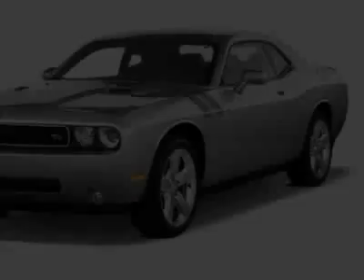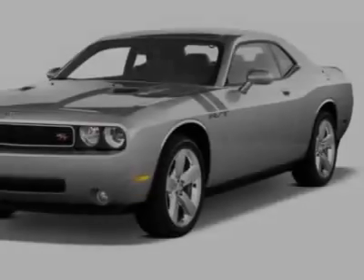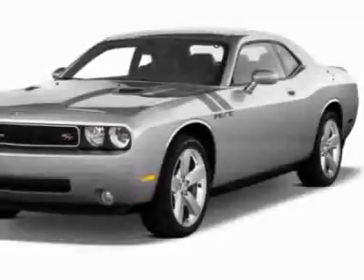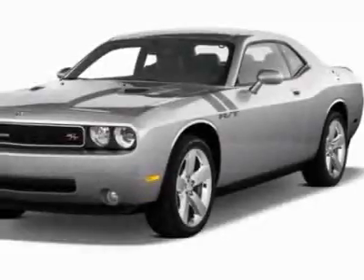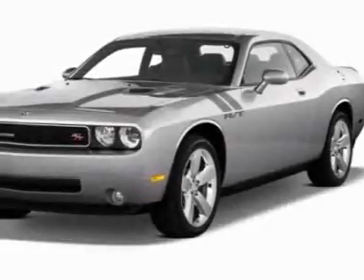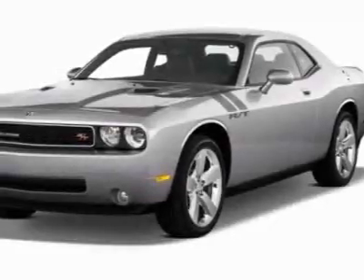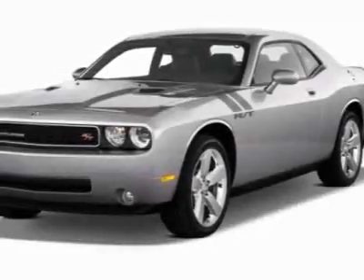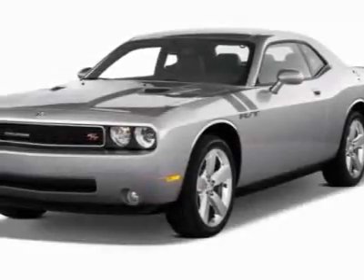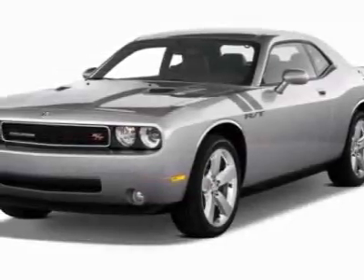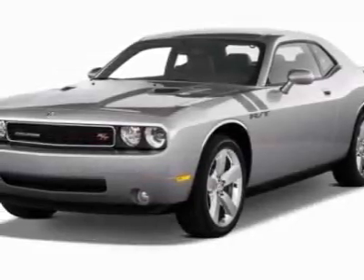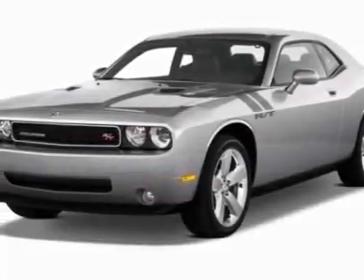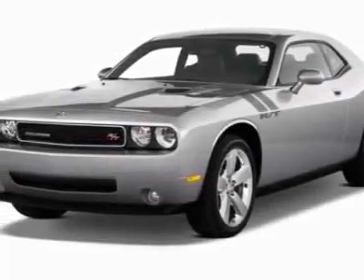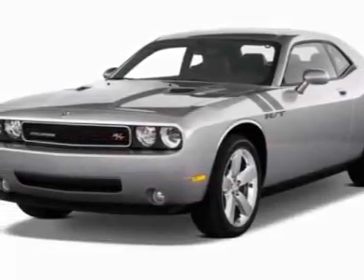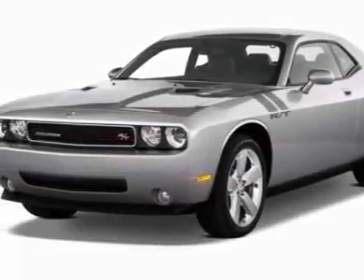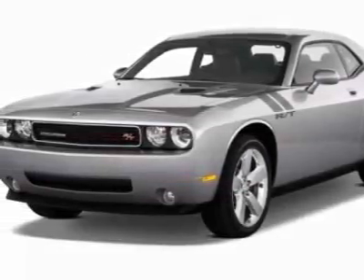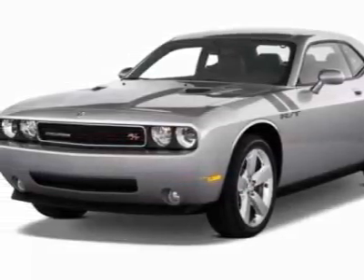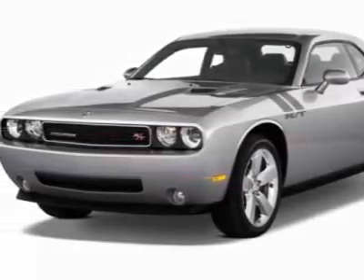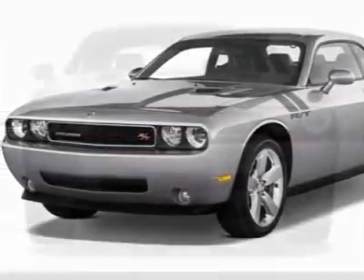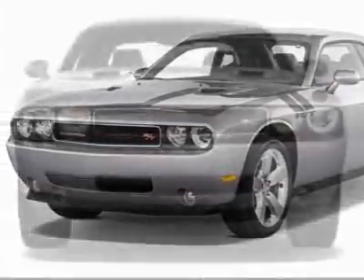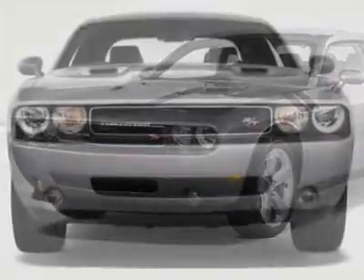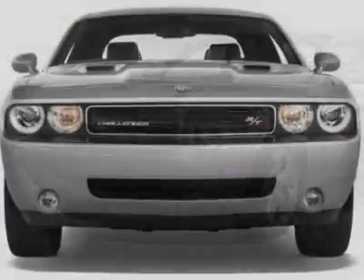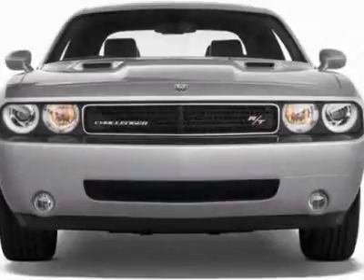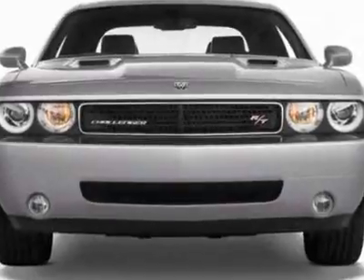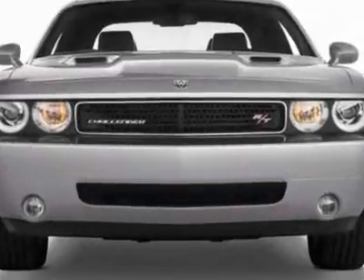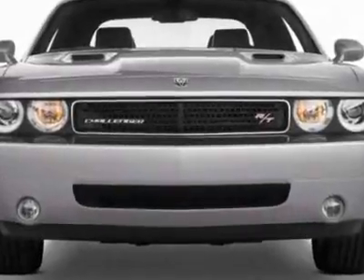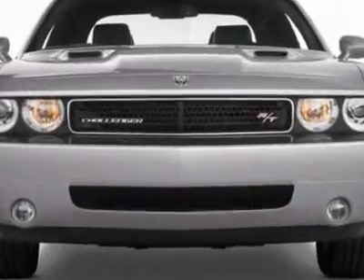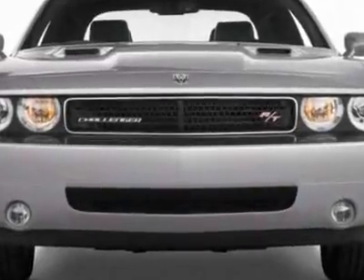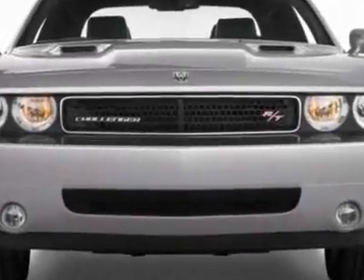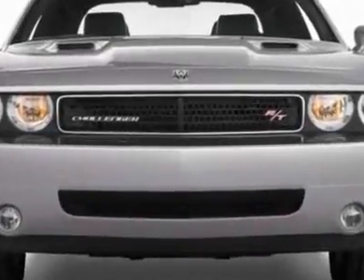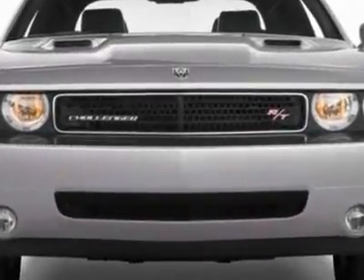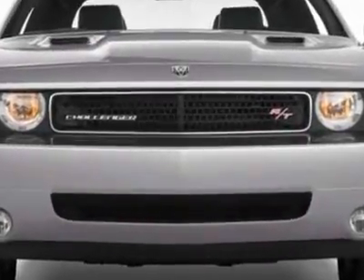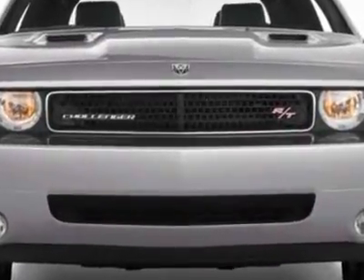Come take a look at this new 2011 Dodge Challenger. For your protection, this vehicle has a full factory warranty.